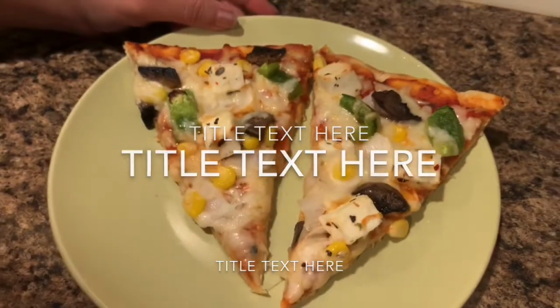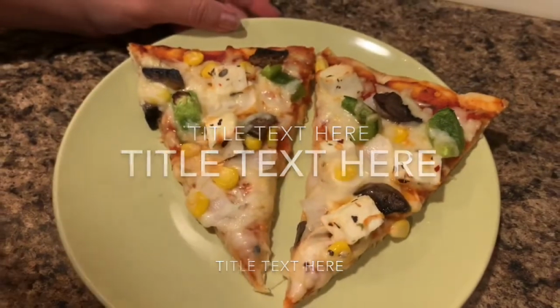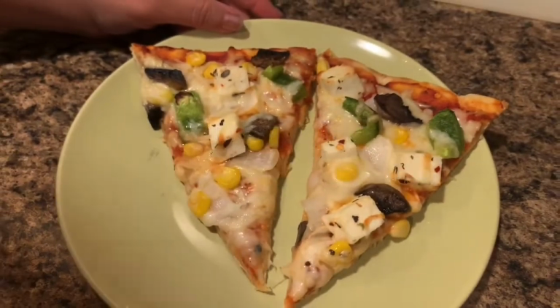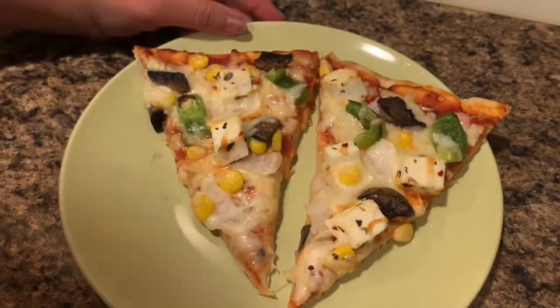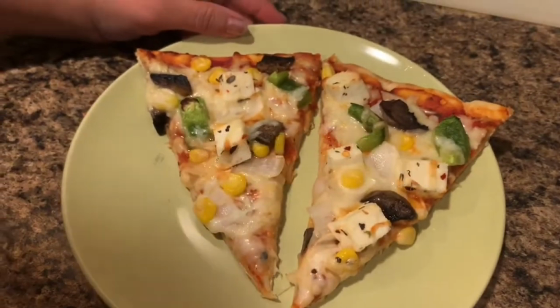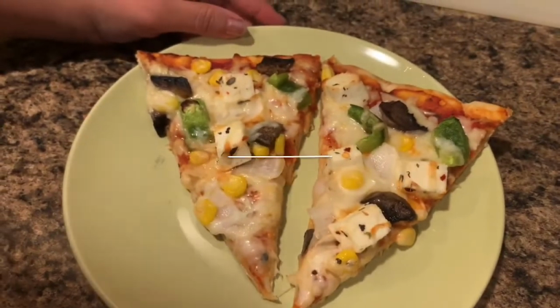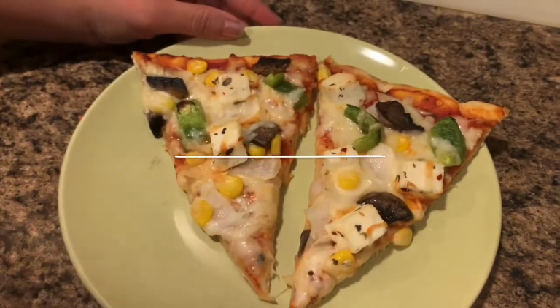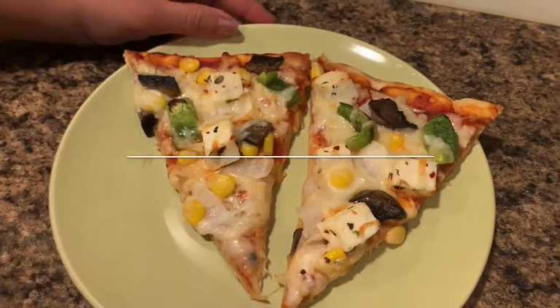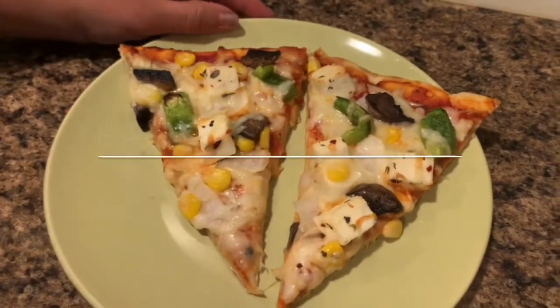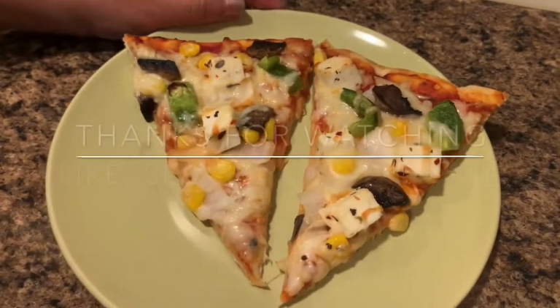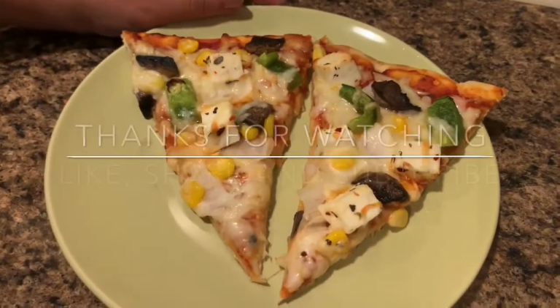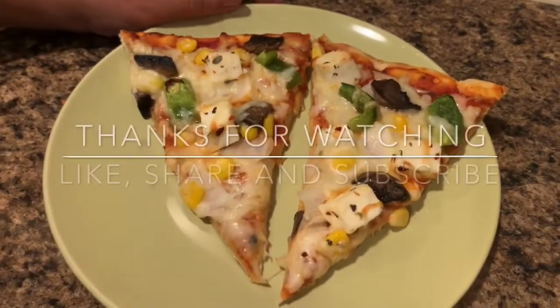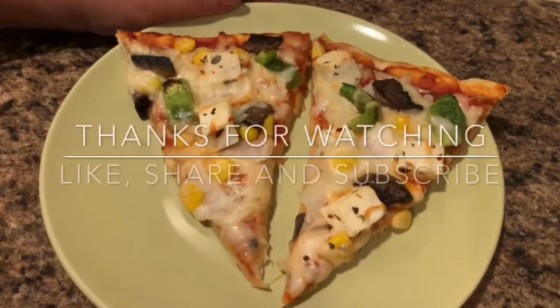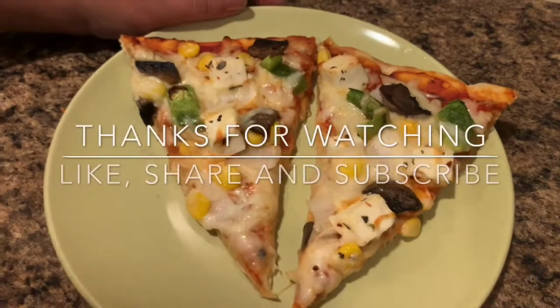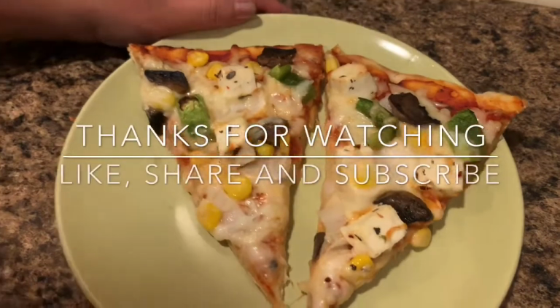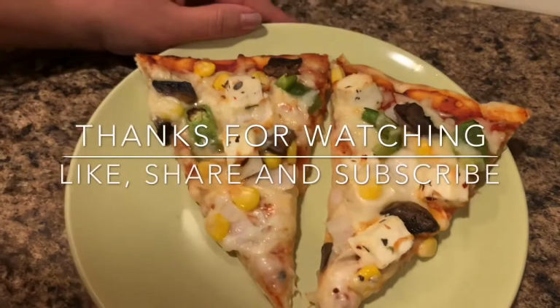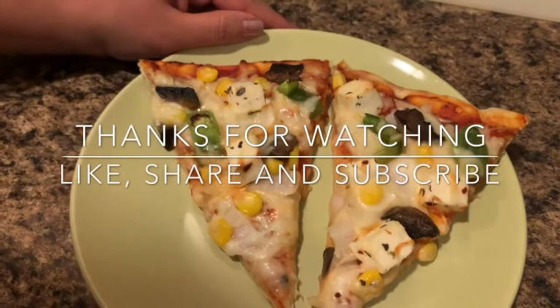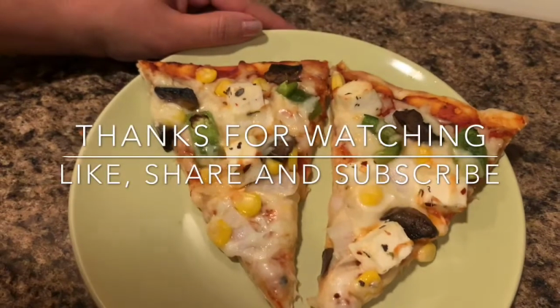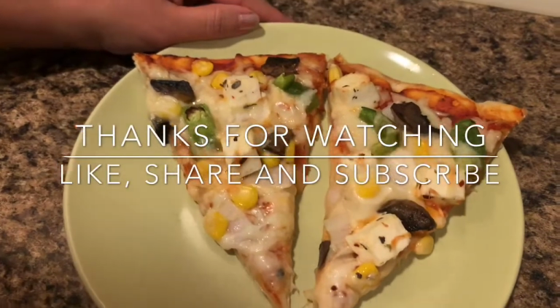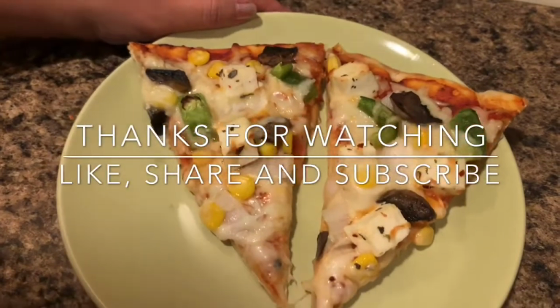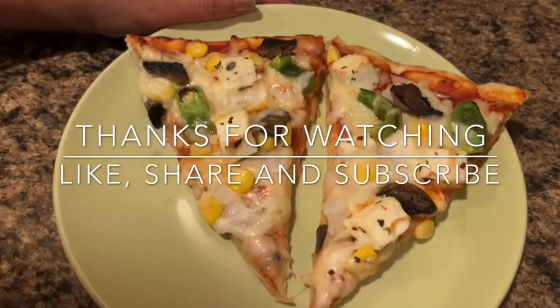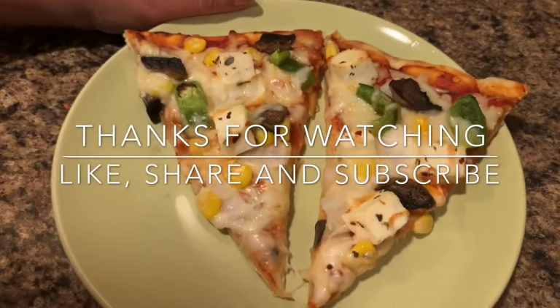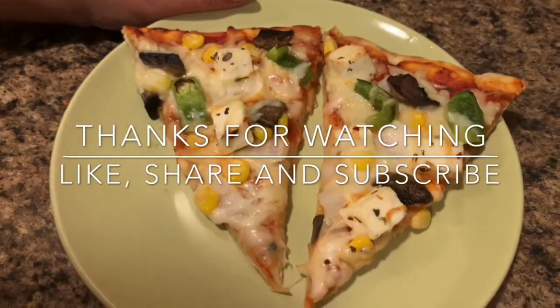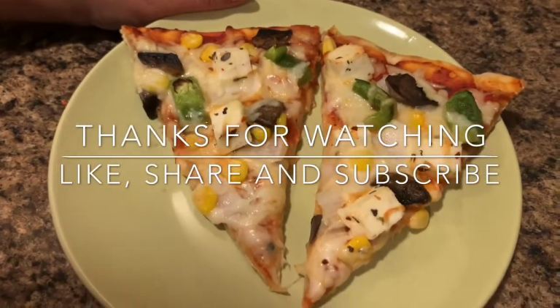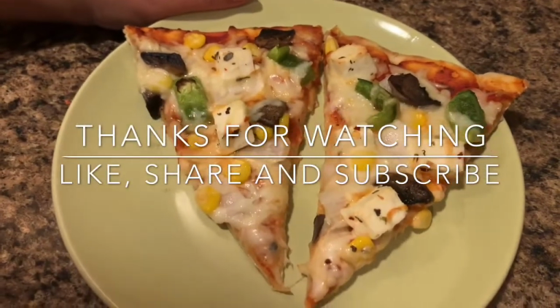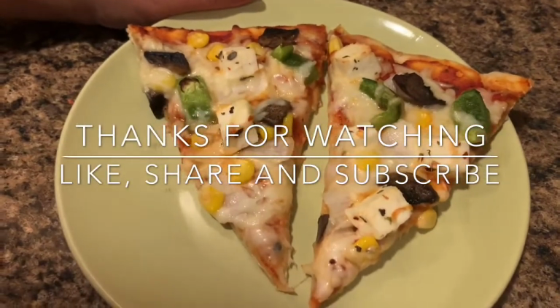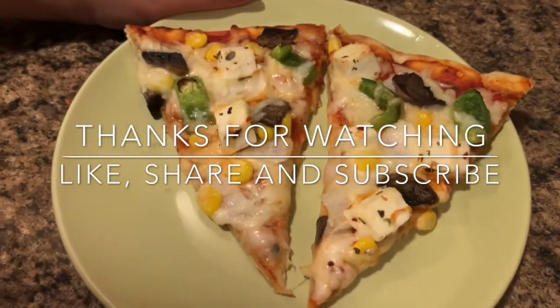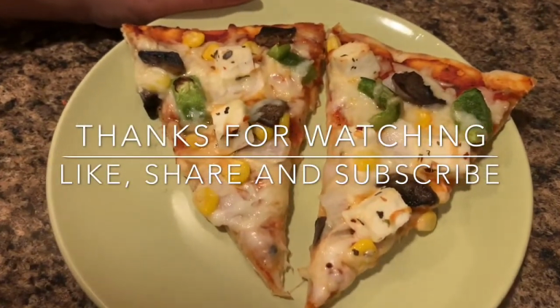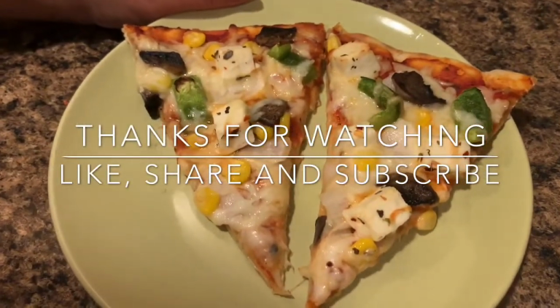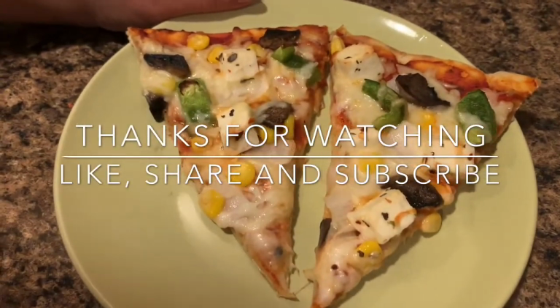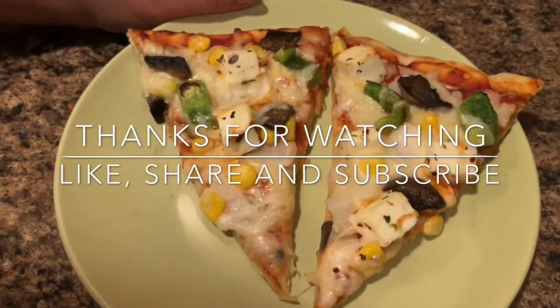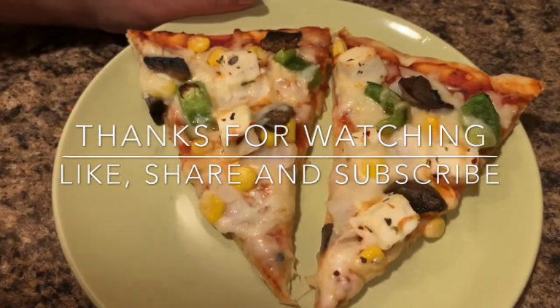My videos are still here. Please like, share, and subscribe to my channel. Thanks for watching.